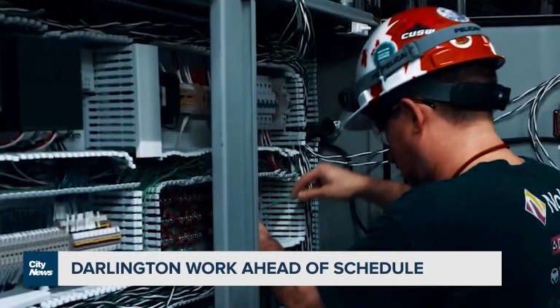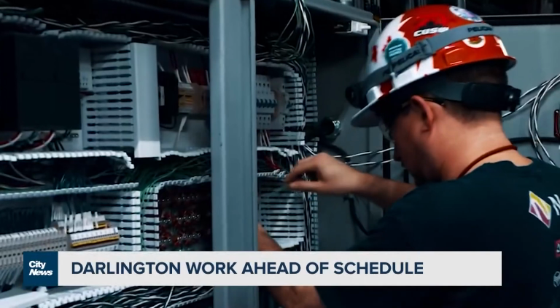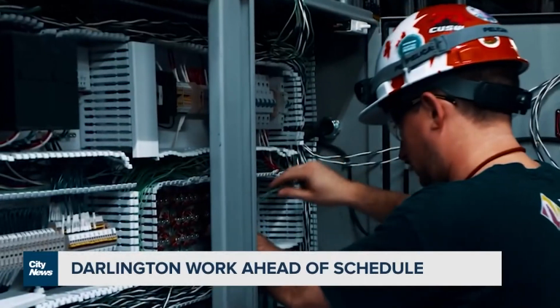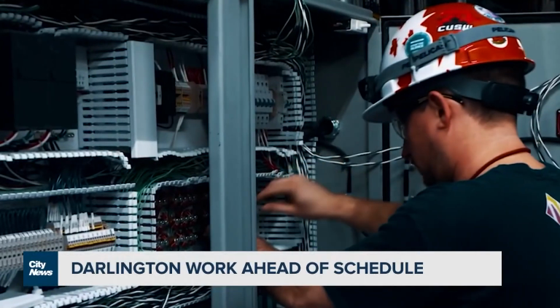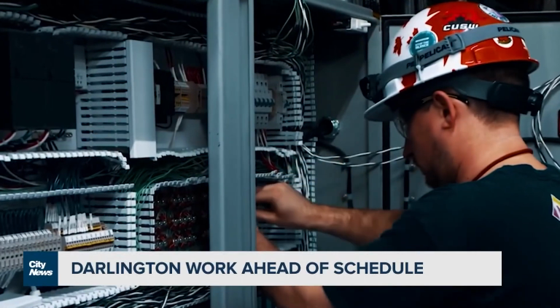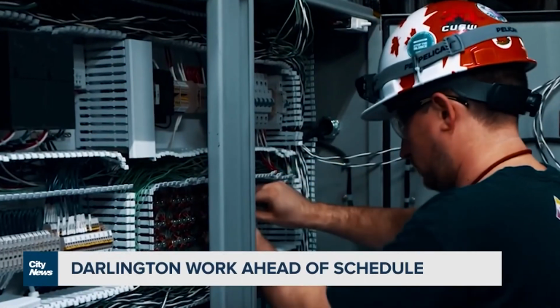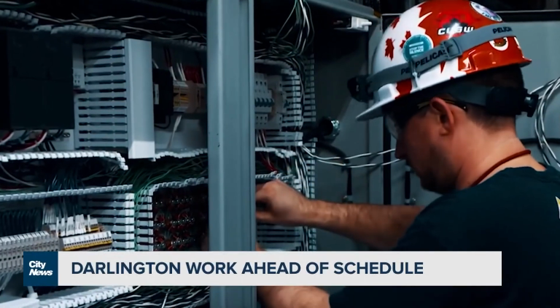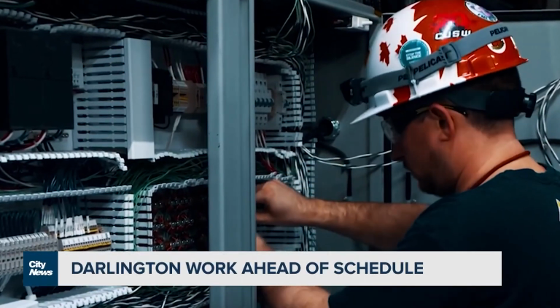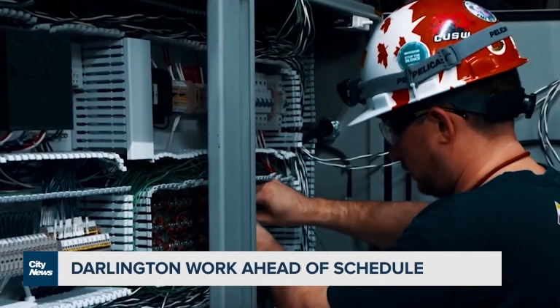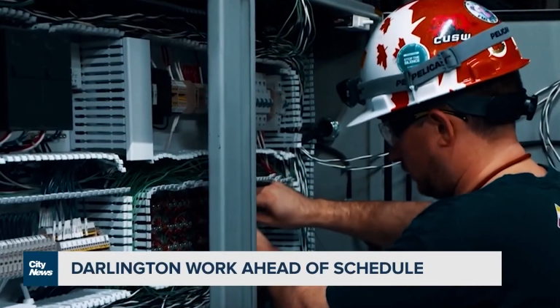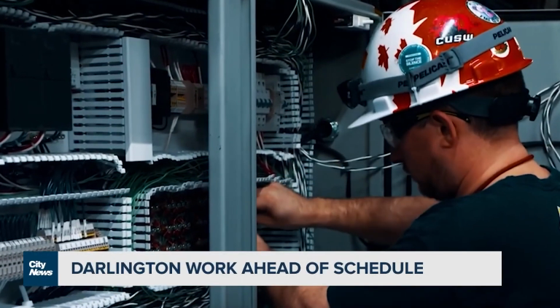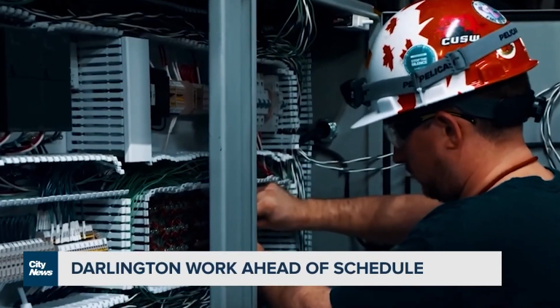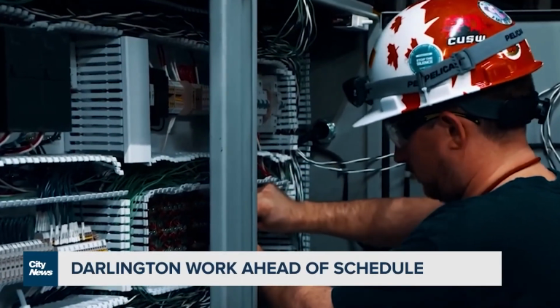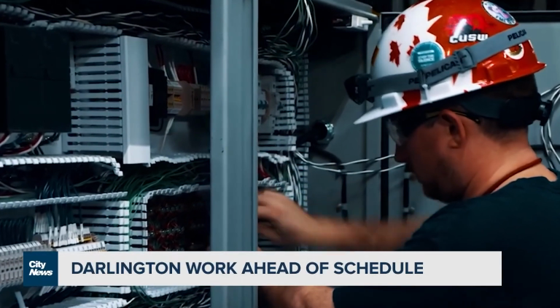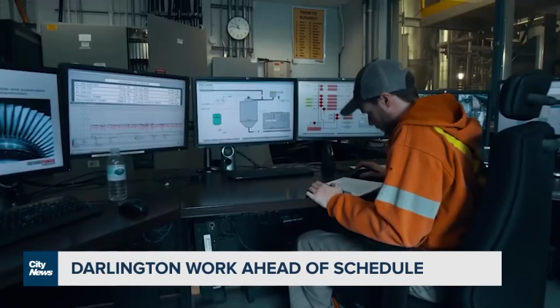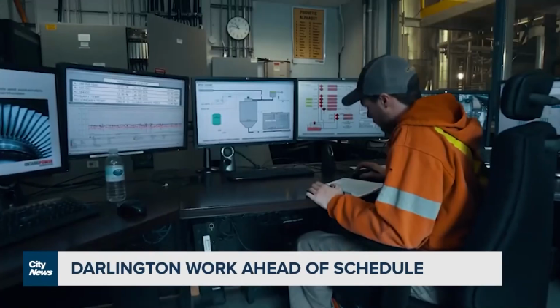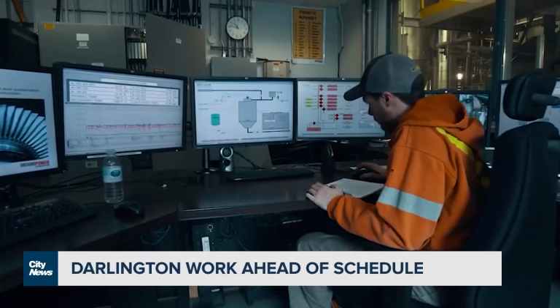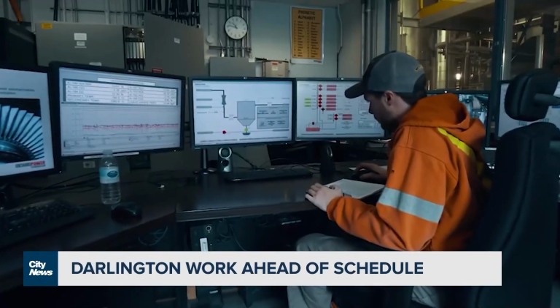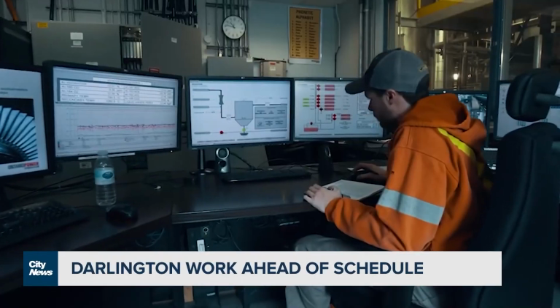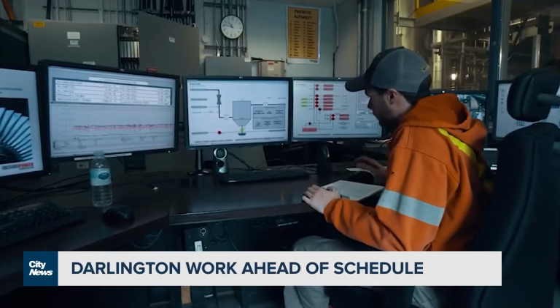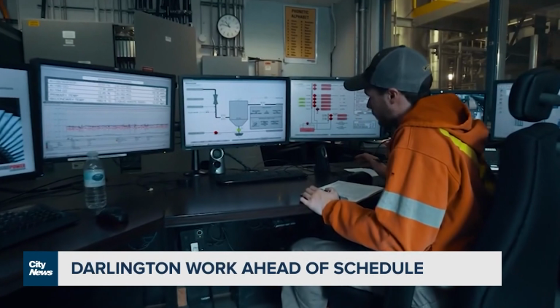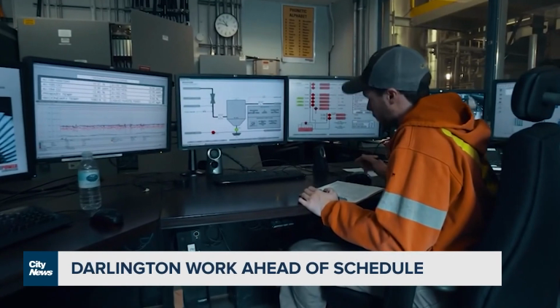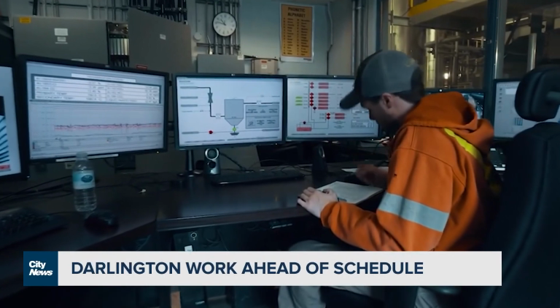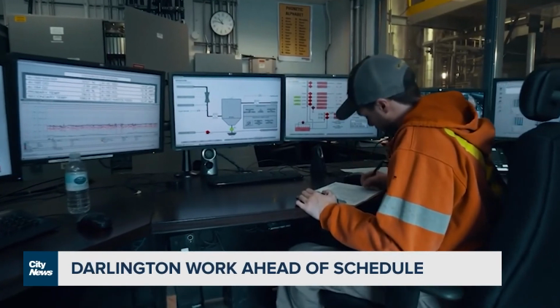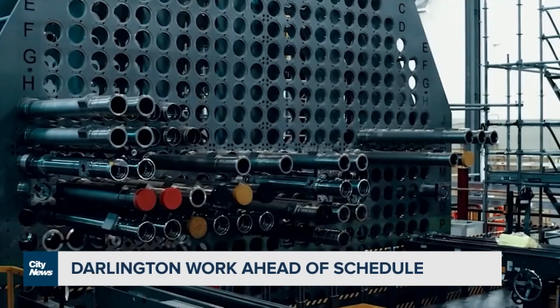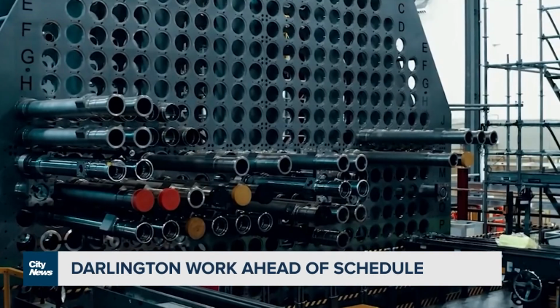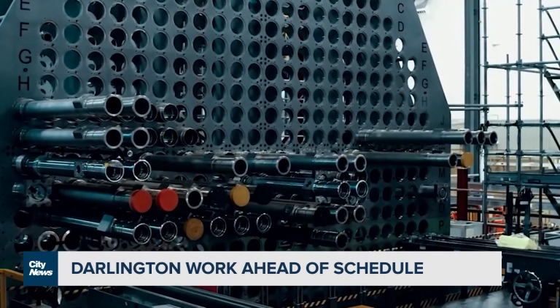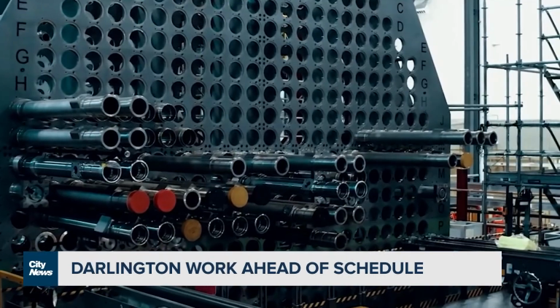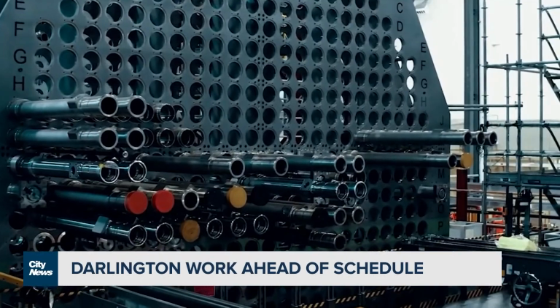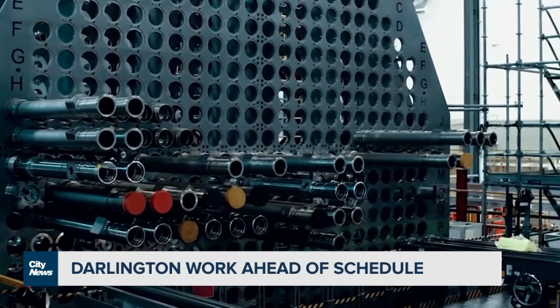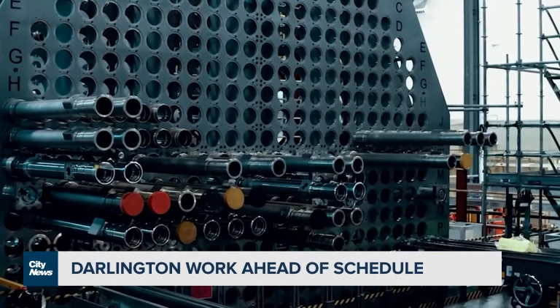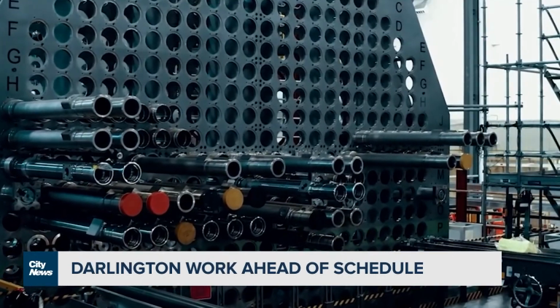This is part of an ongoing project at the station to refurbish all four reactors at a cost of over $12 billion.